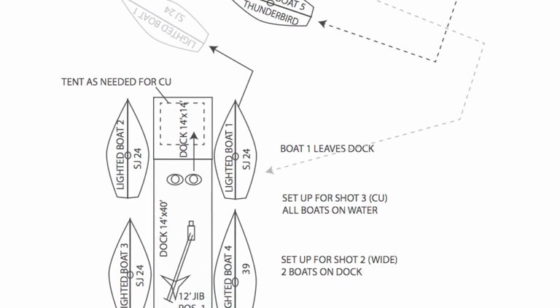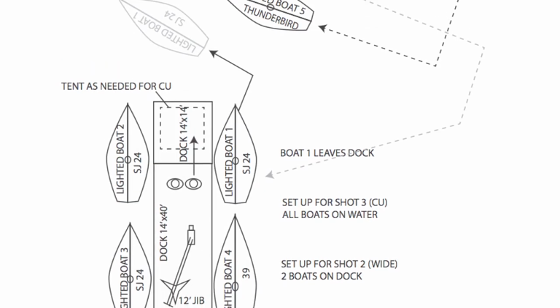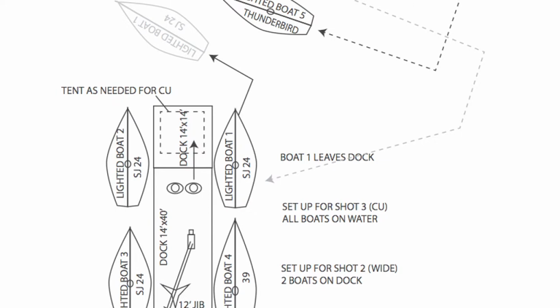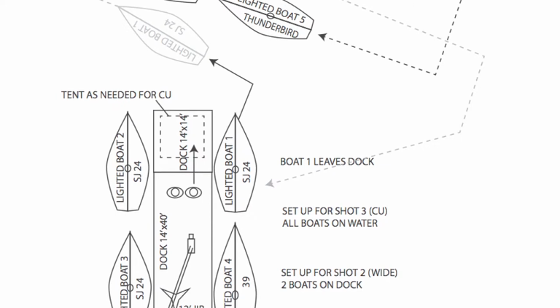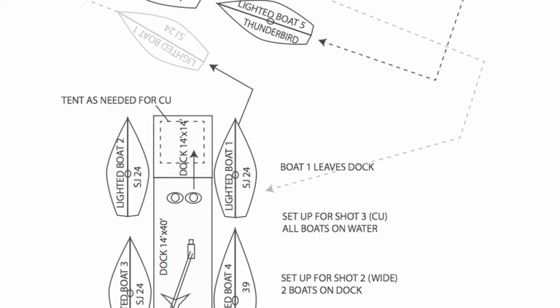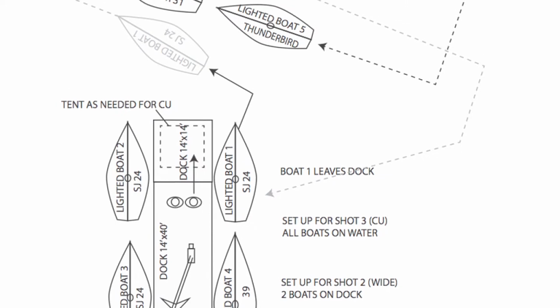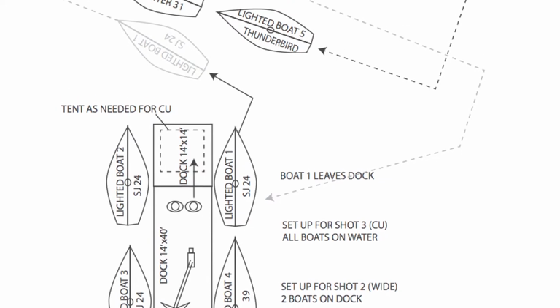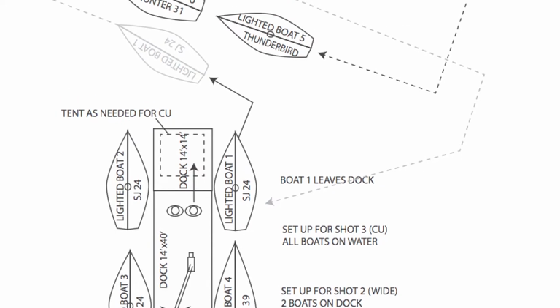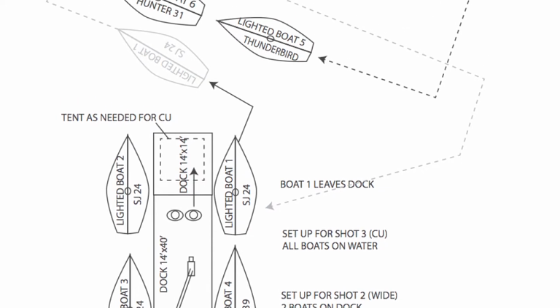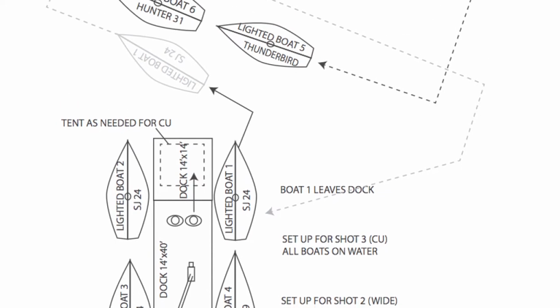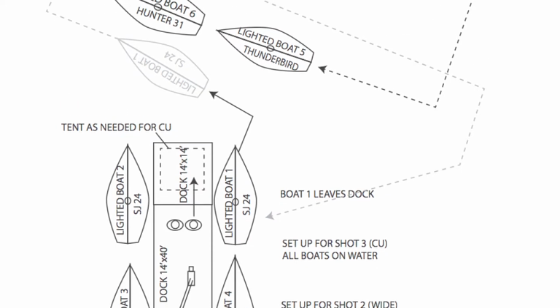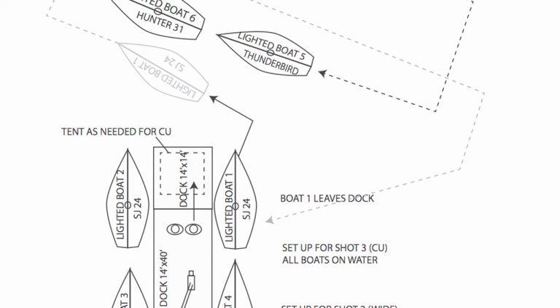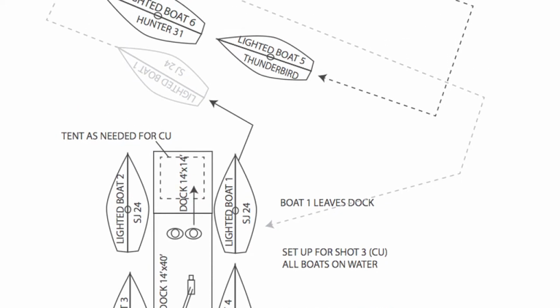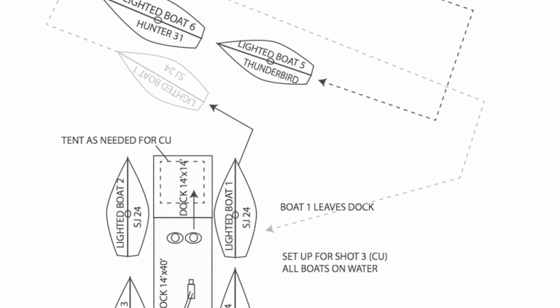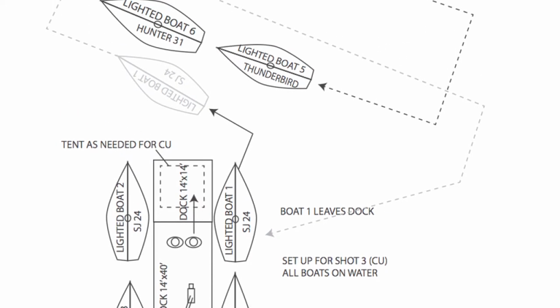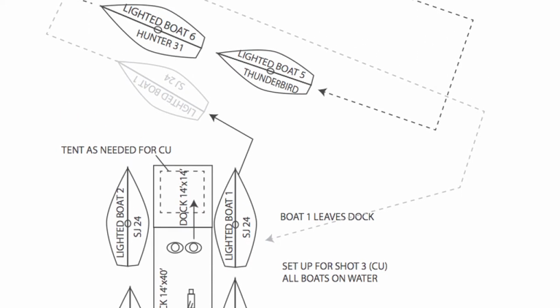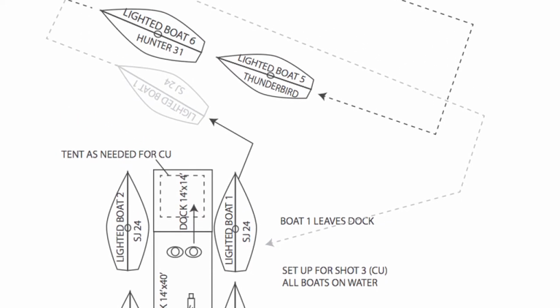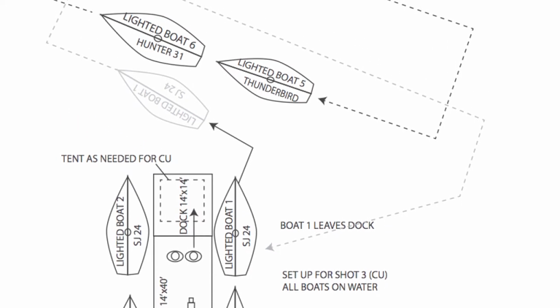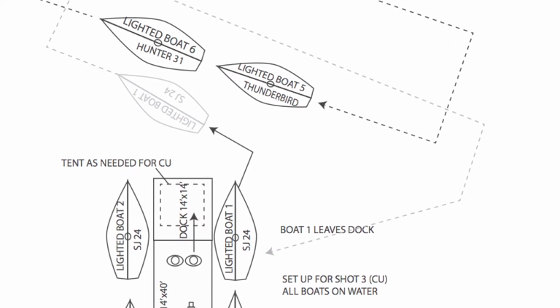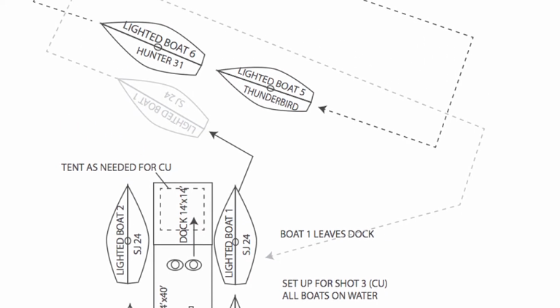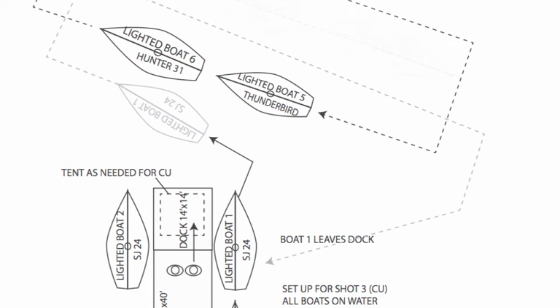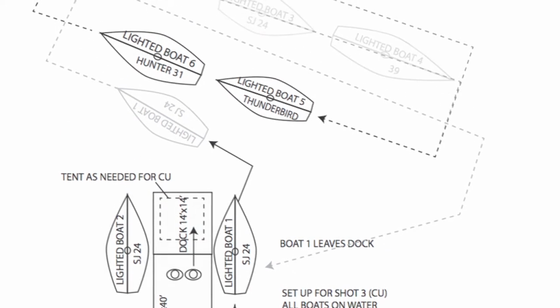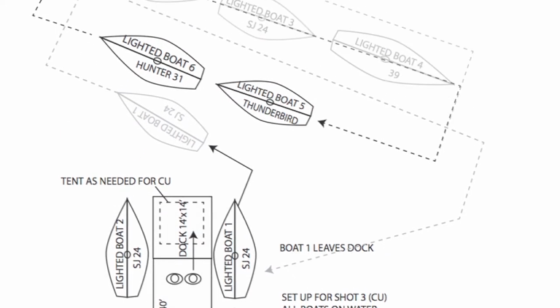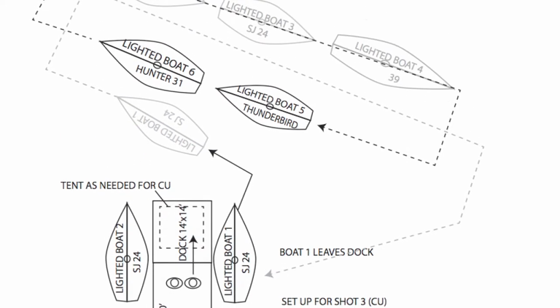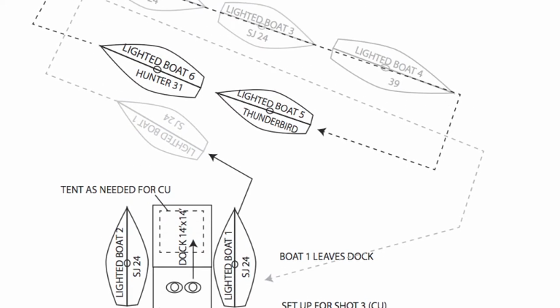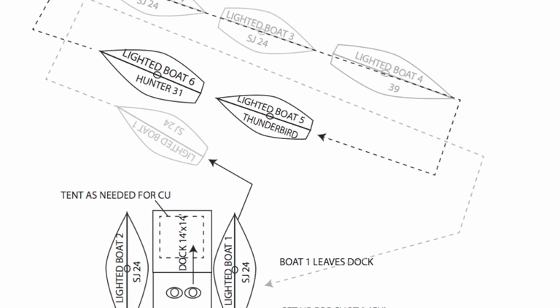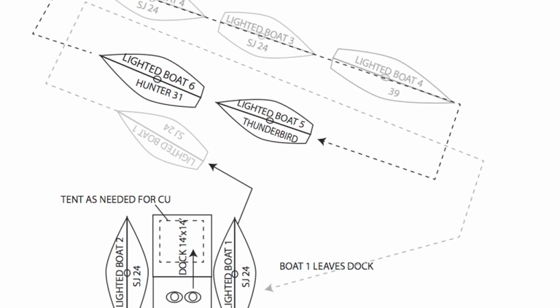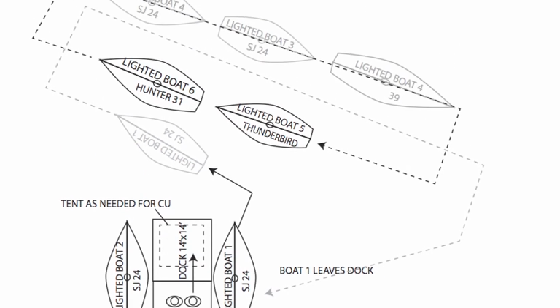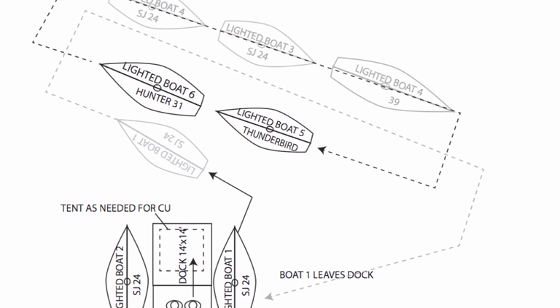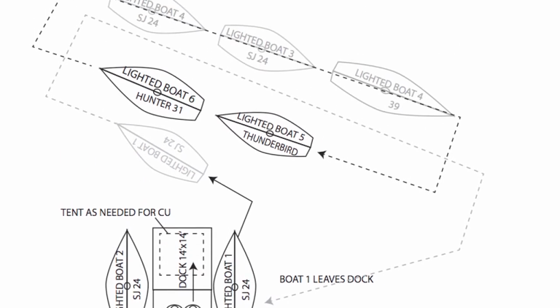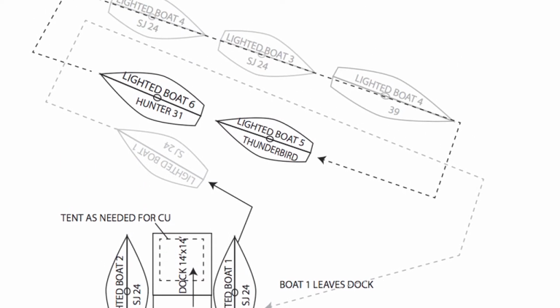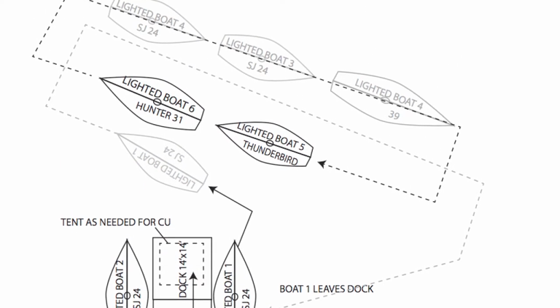I actually went and mapped out where the boats would sail and how they would cross.